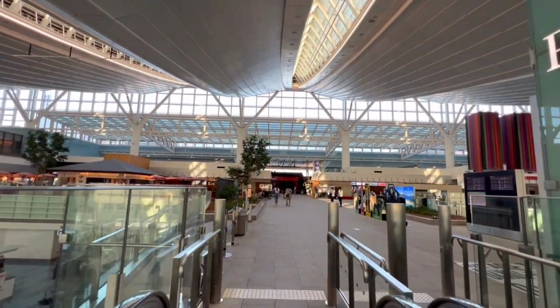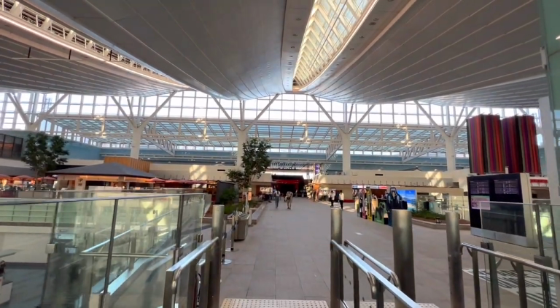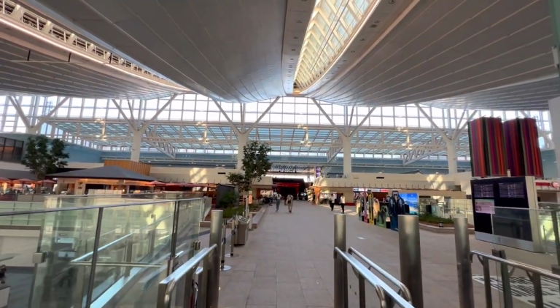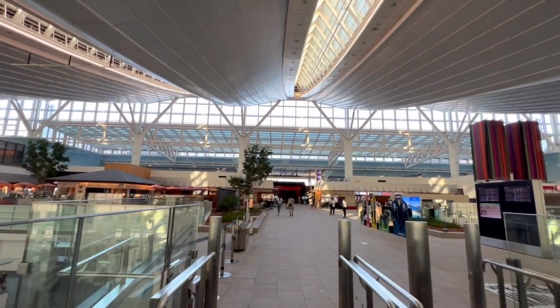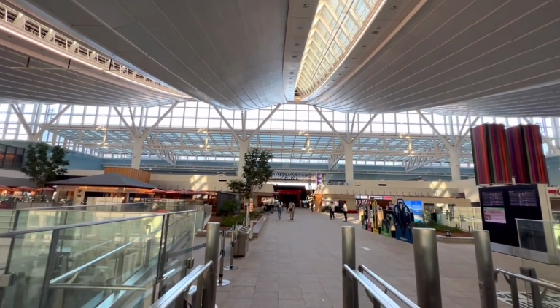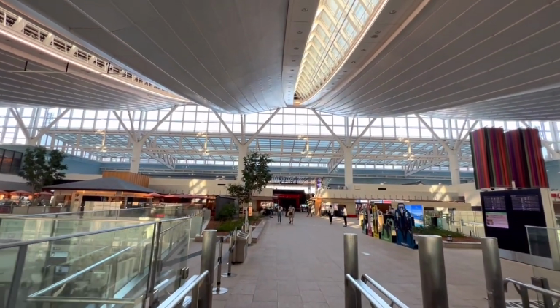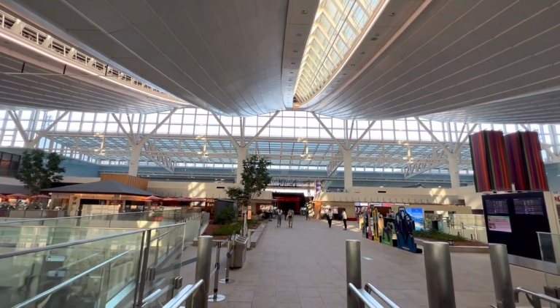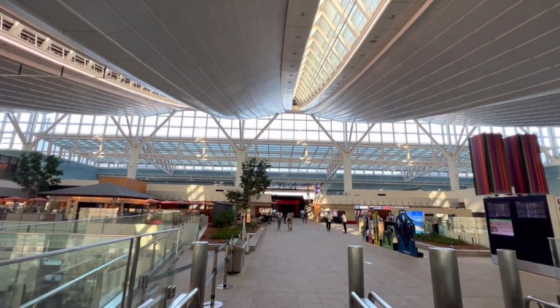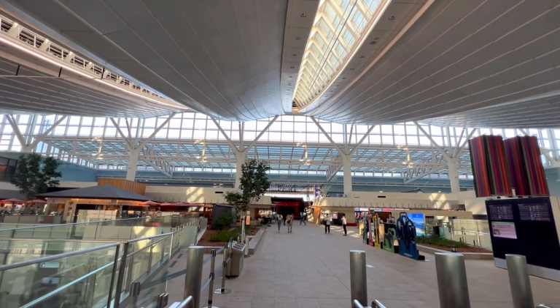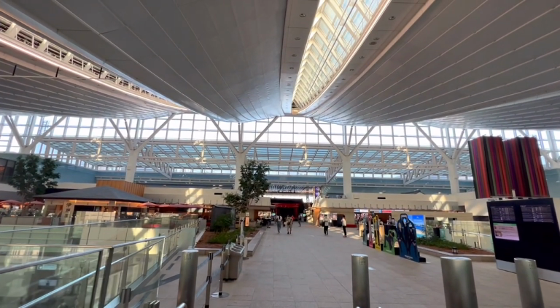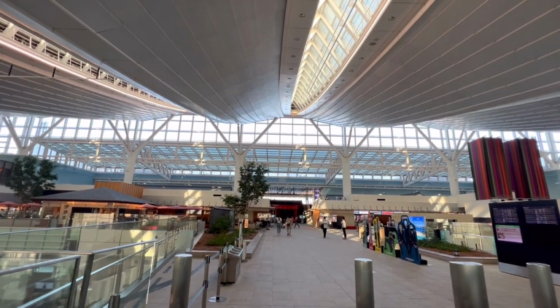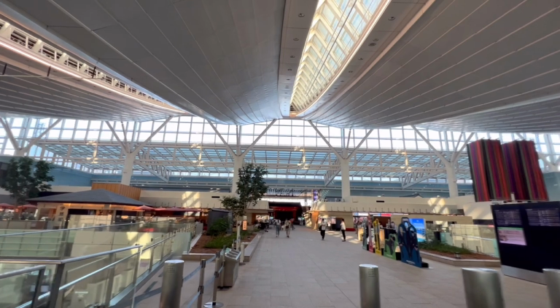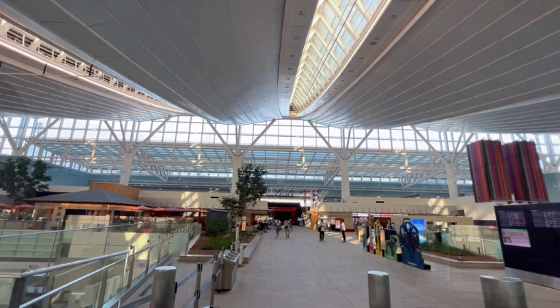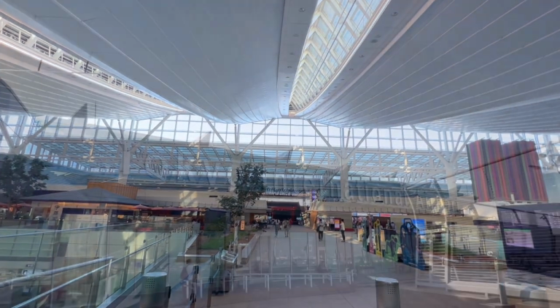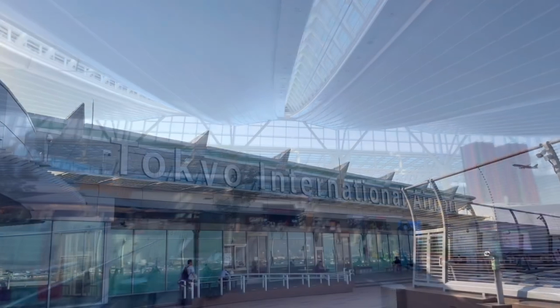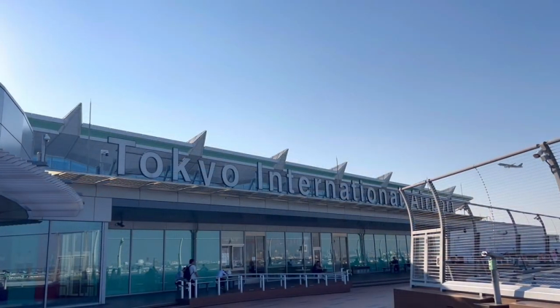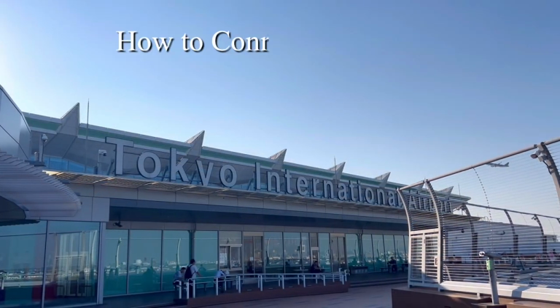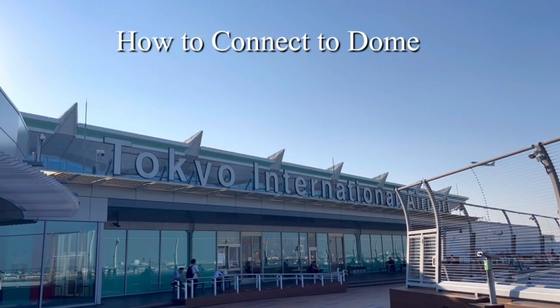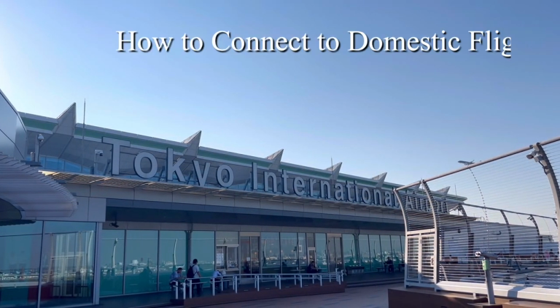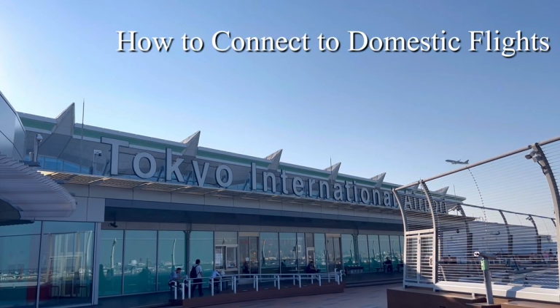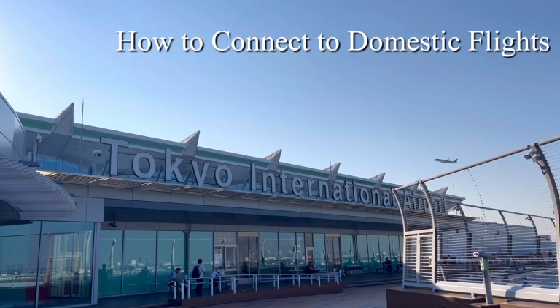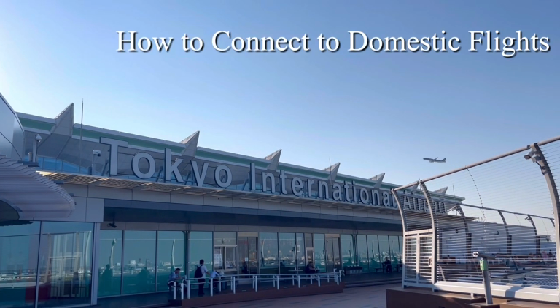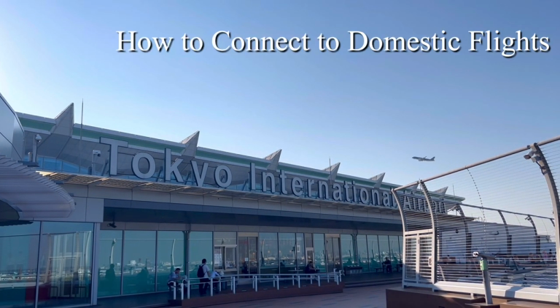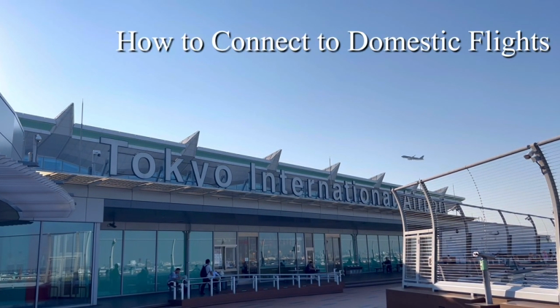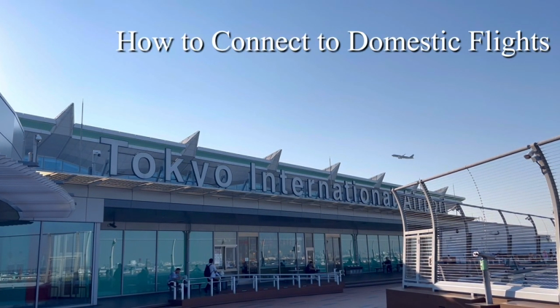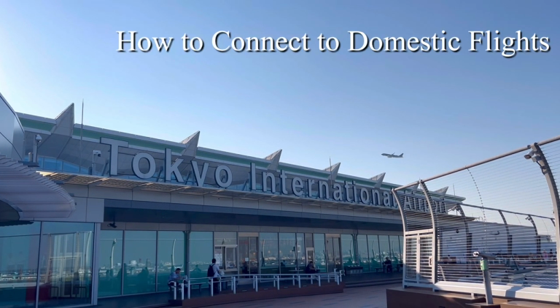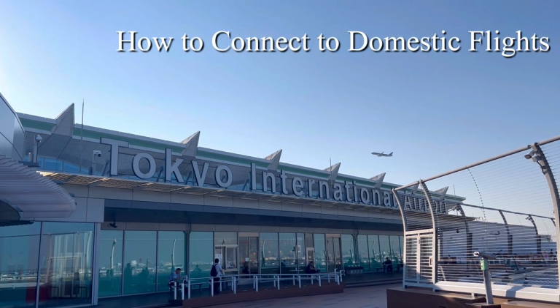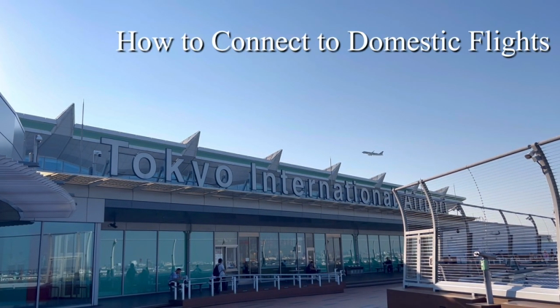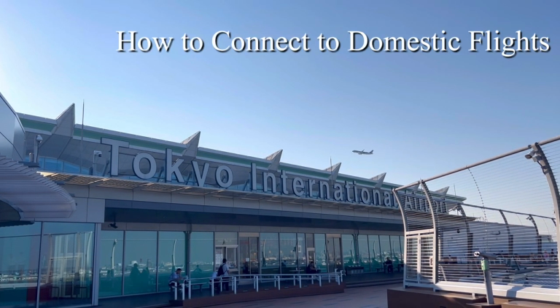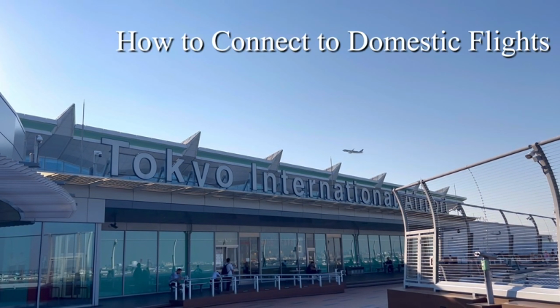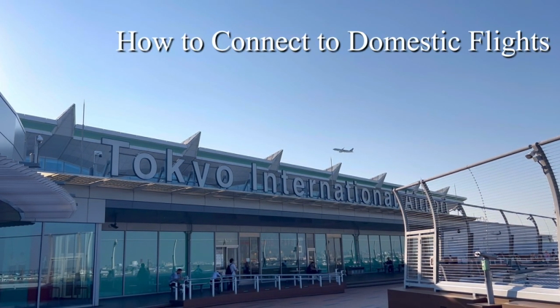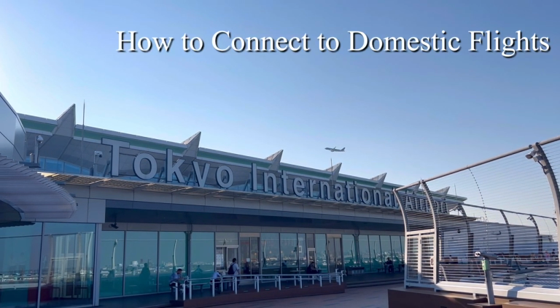Today, I will introduce how to connect to a Japan domestic flight from Haneda Airport Terminal 3.